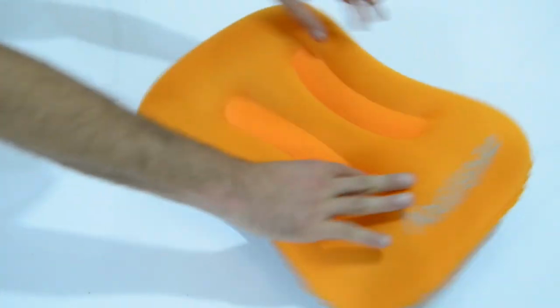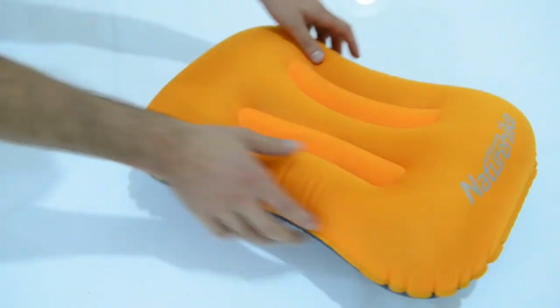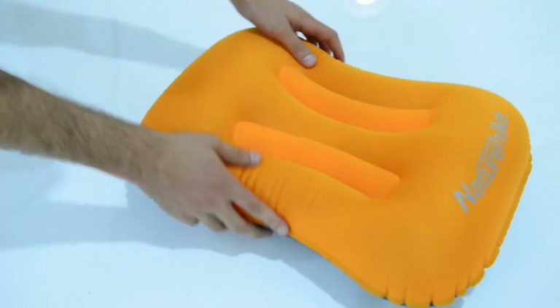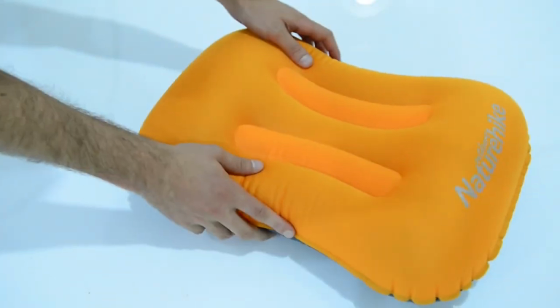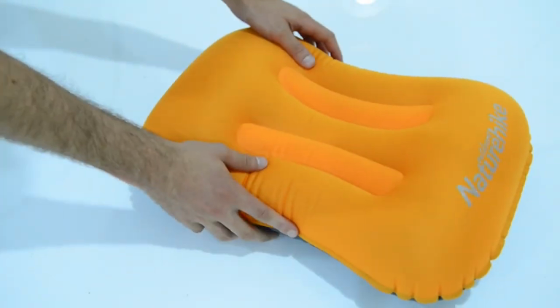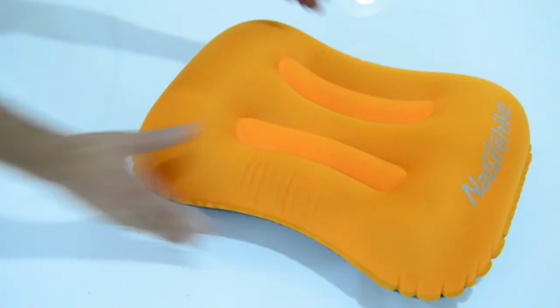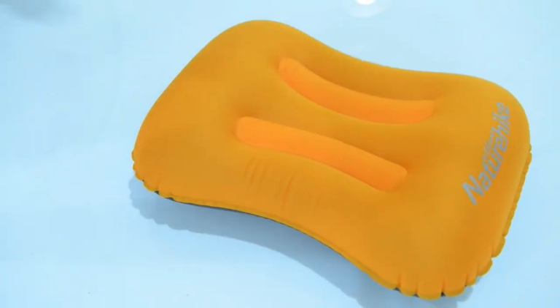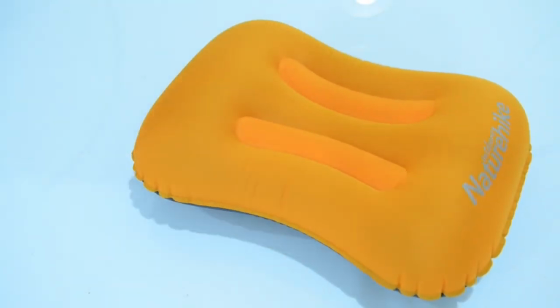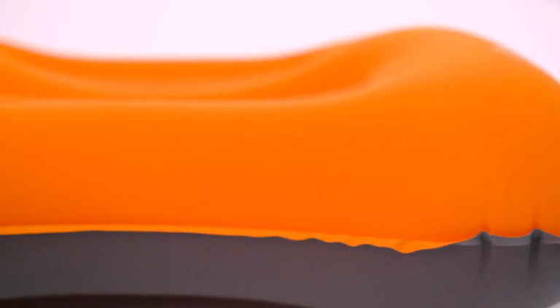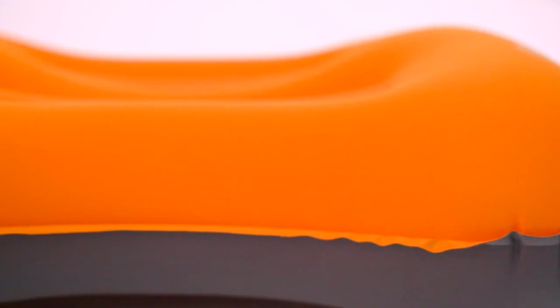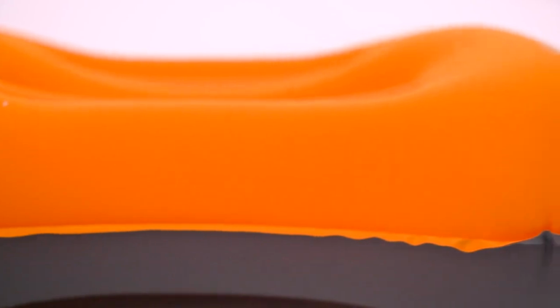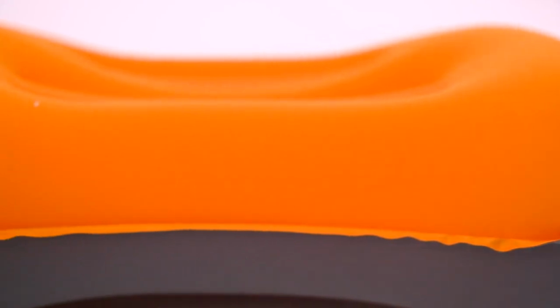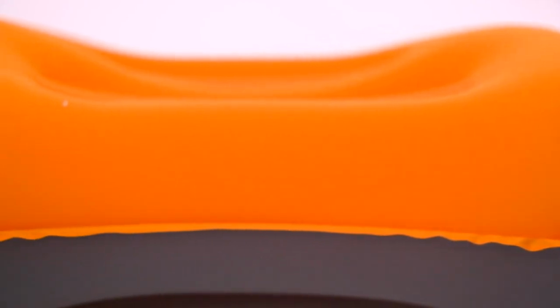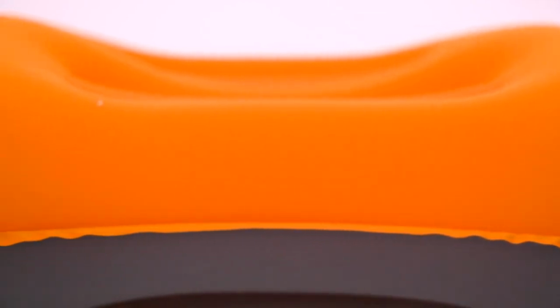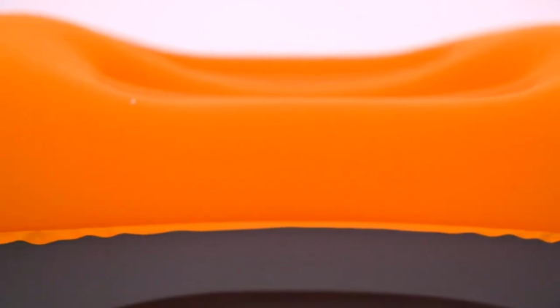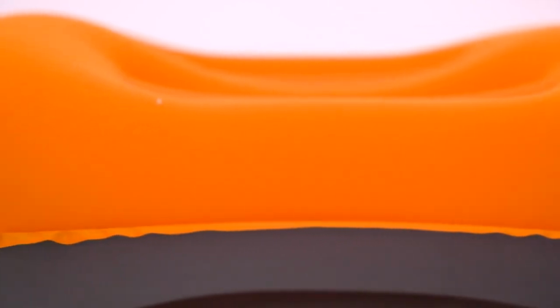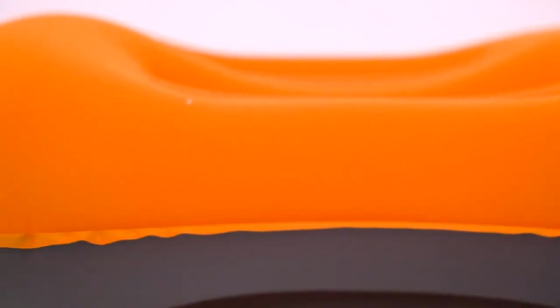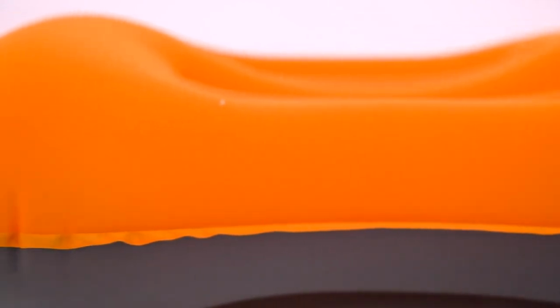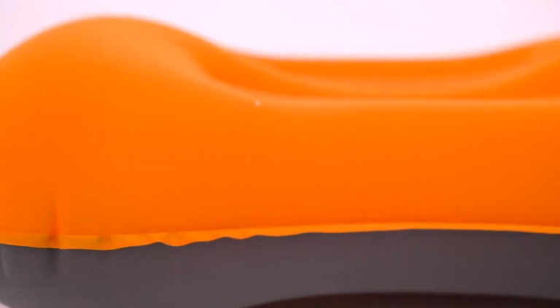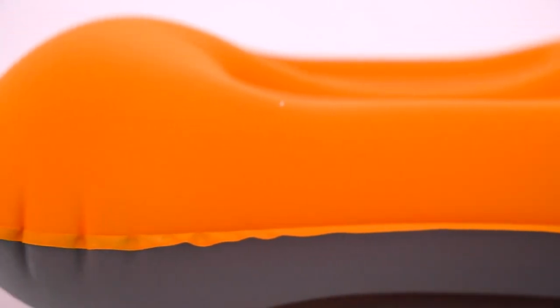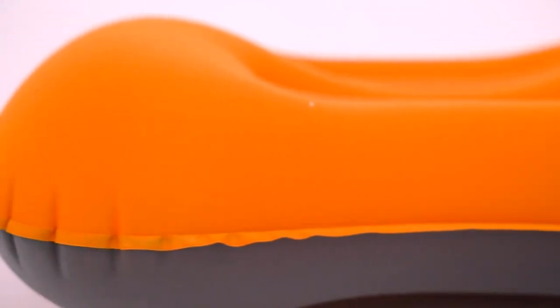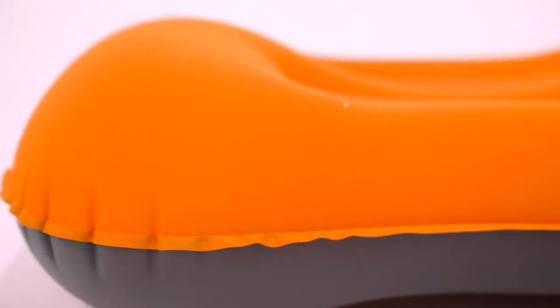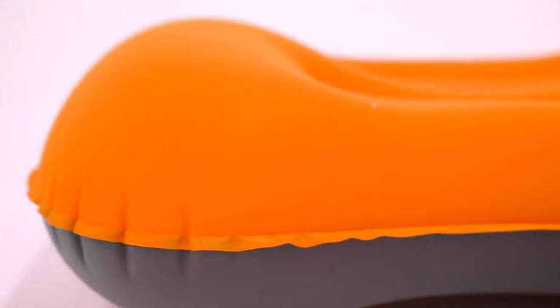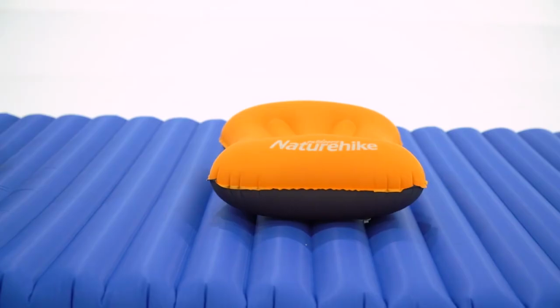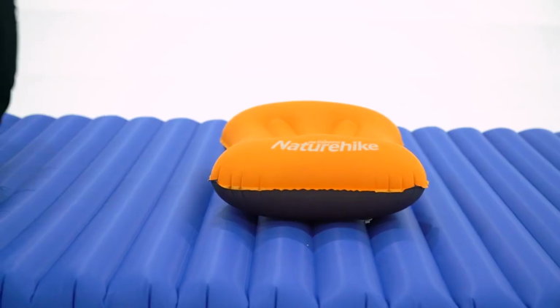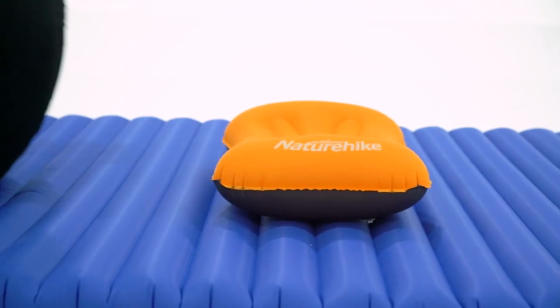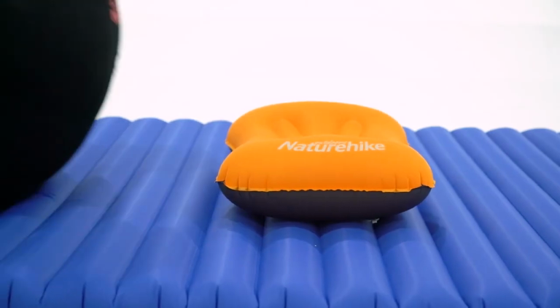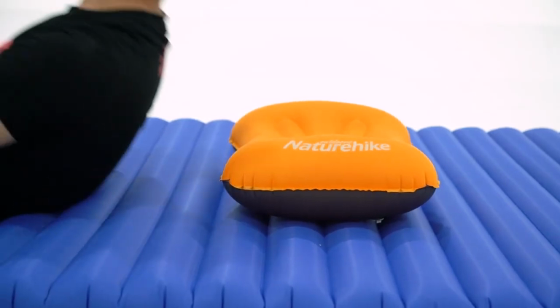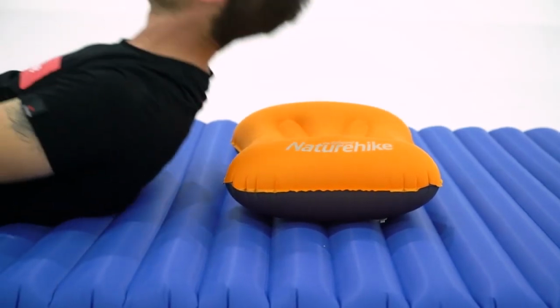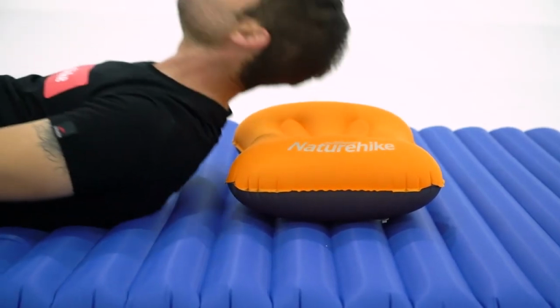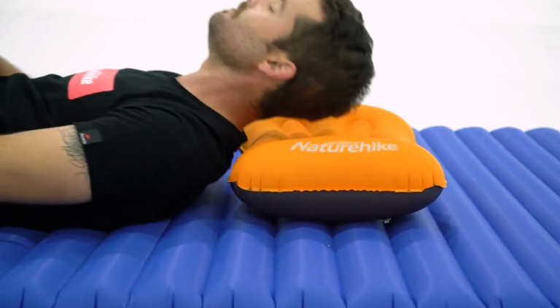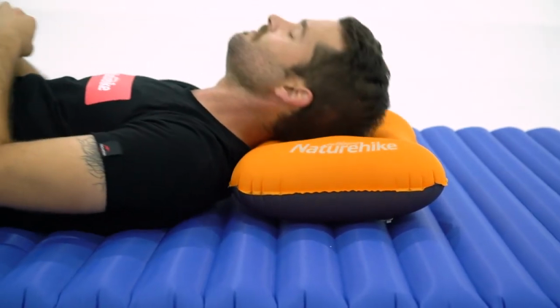The TPU pillow is designed with a concave shape that wraps around your head, keeping it centered when you sleep.